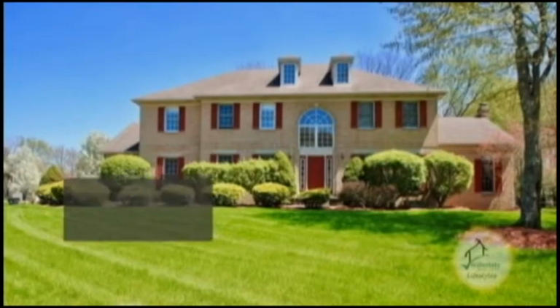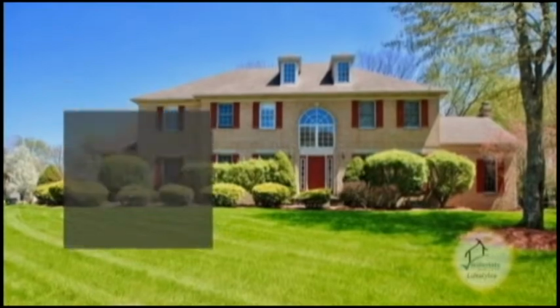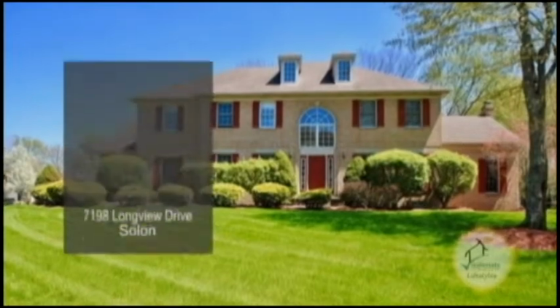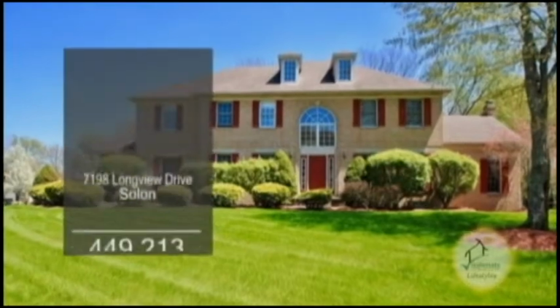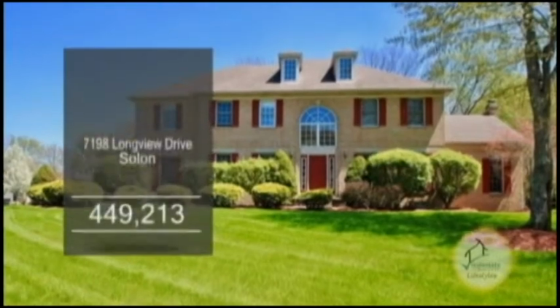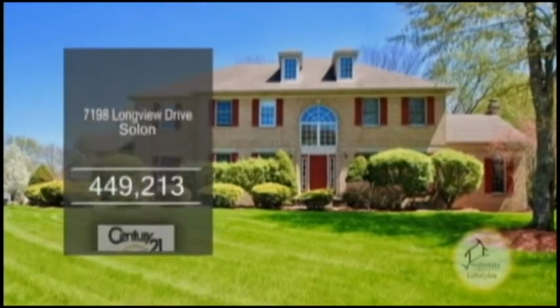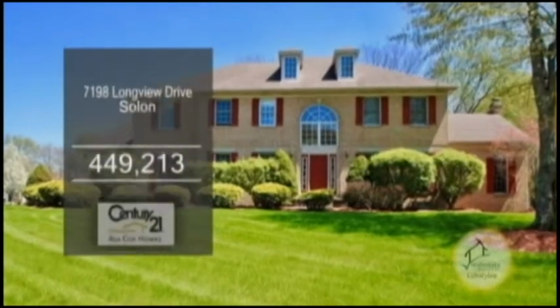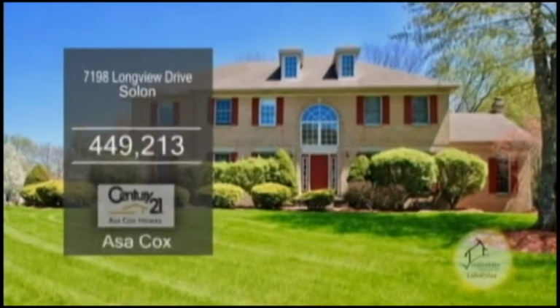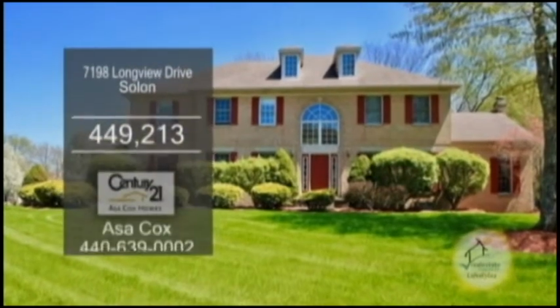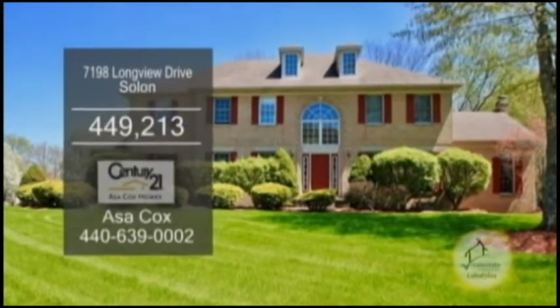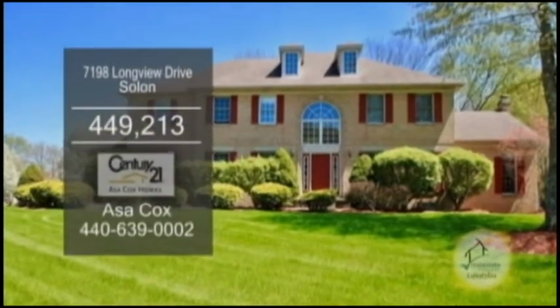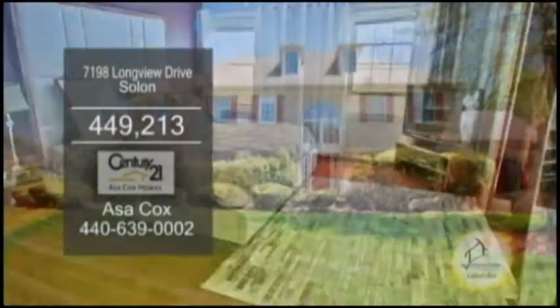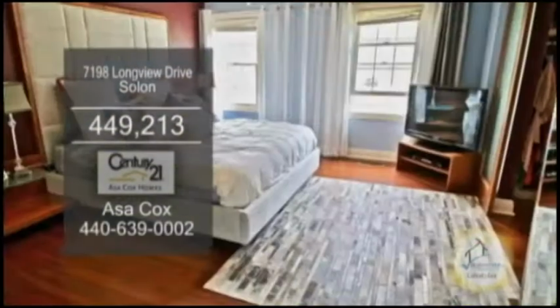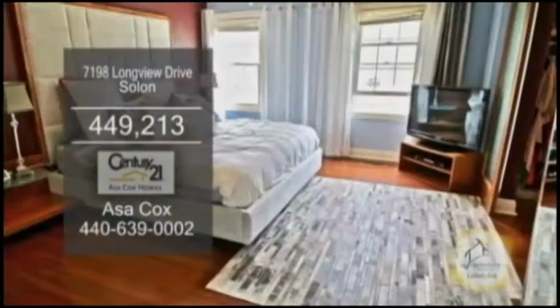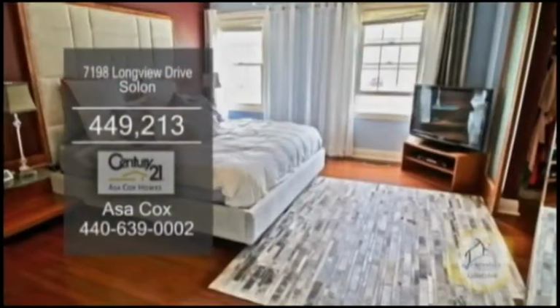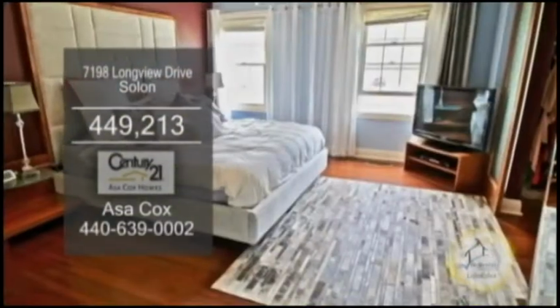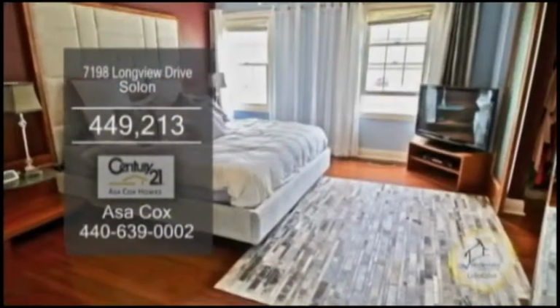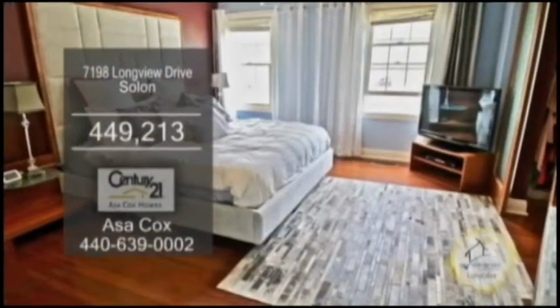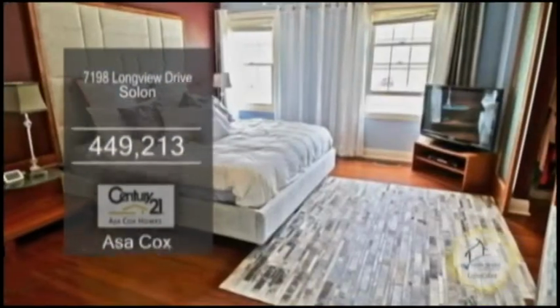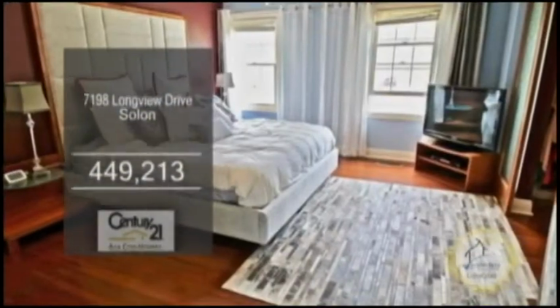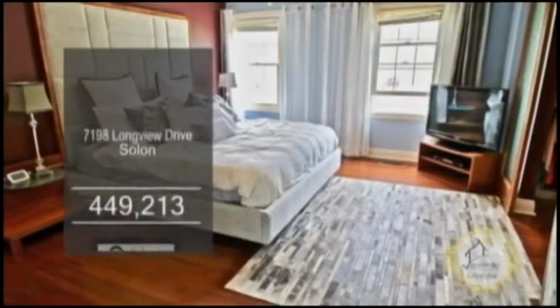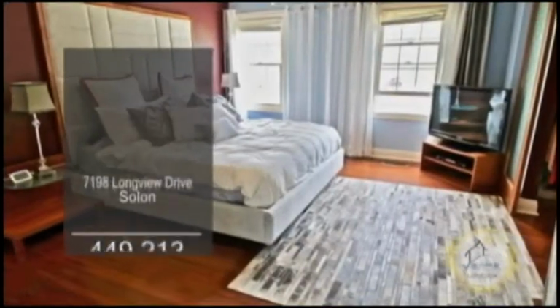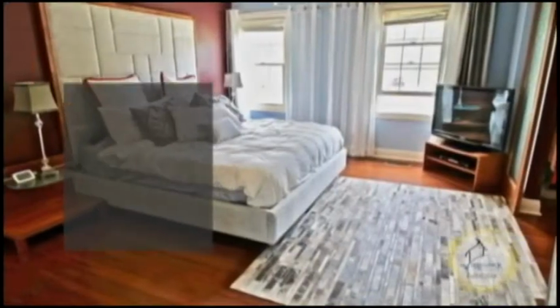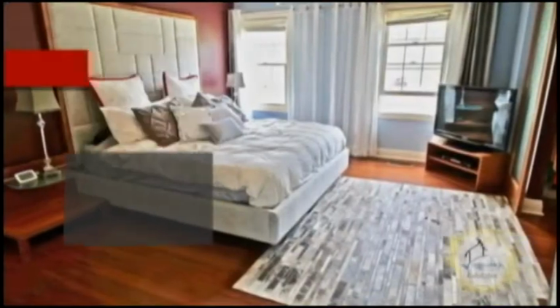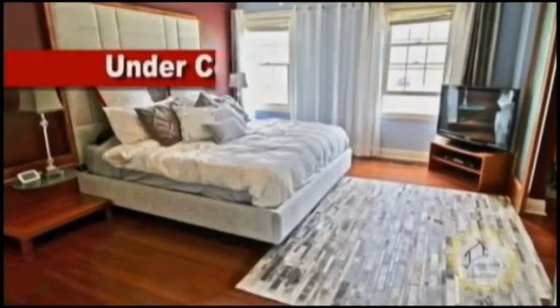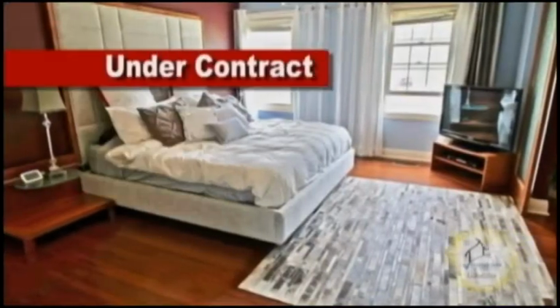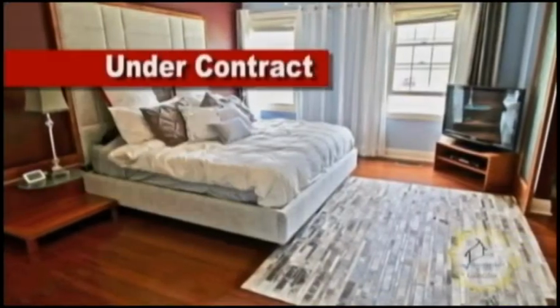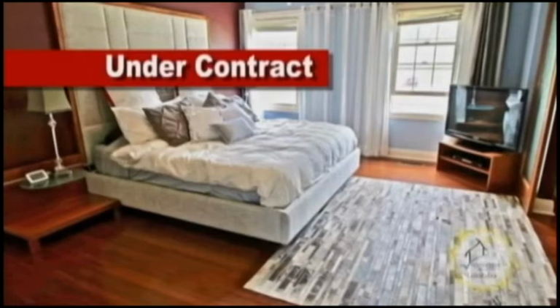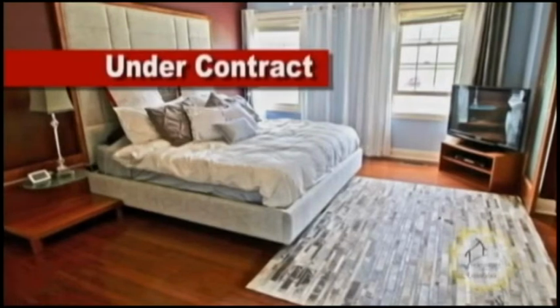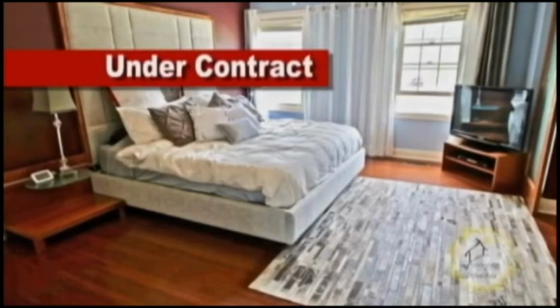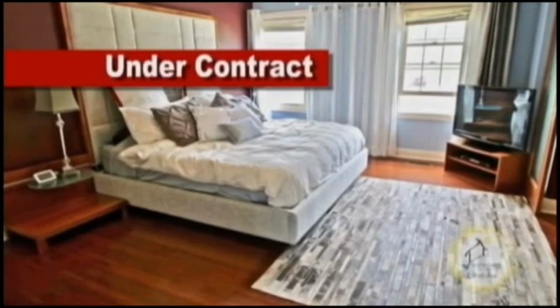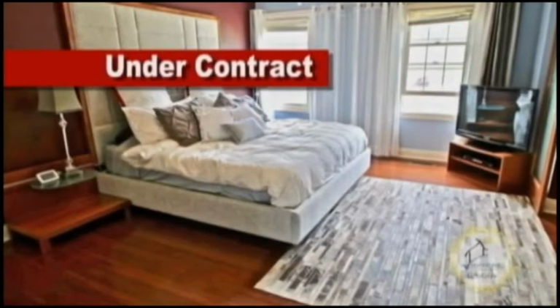A brick colonial in Solon. This home boasts four bedrooms, three full baths, and two half baths.